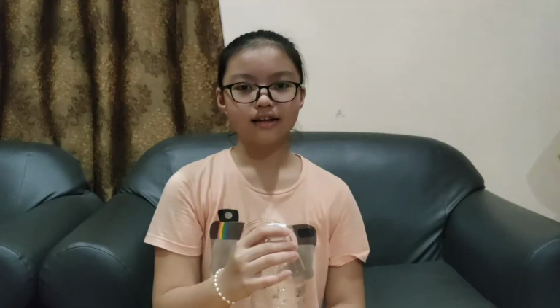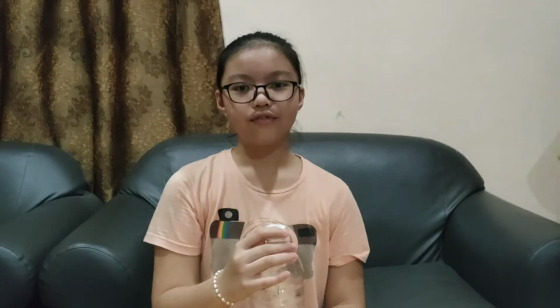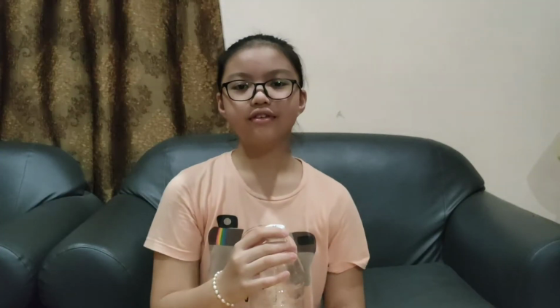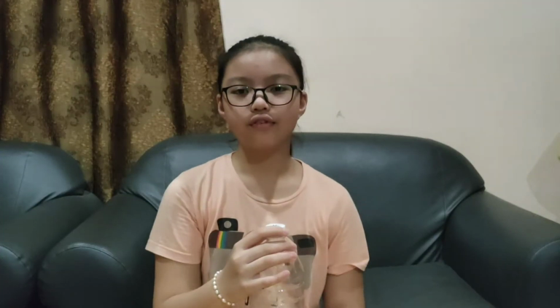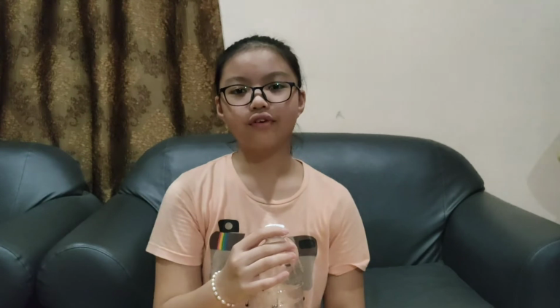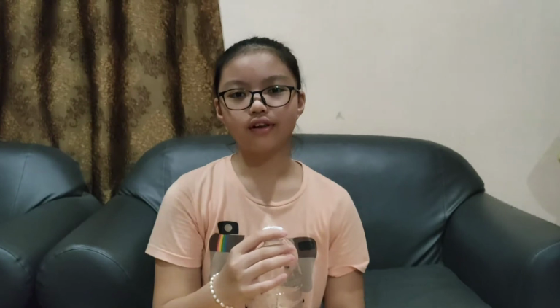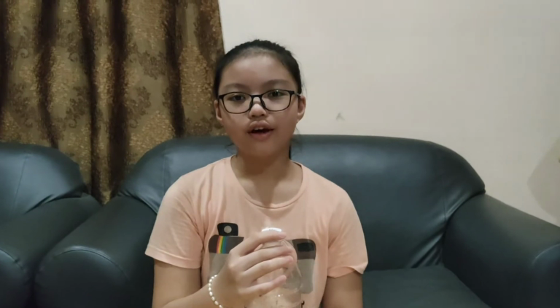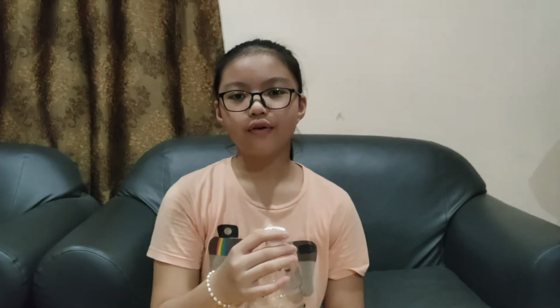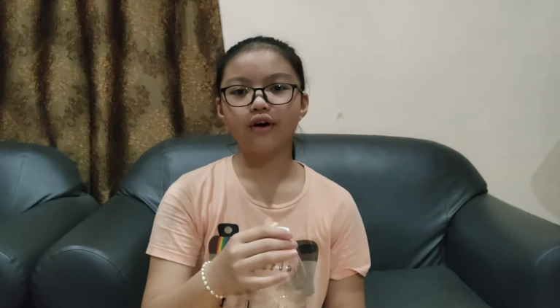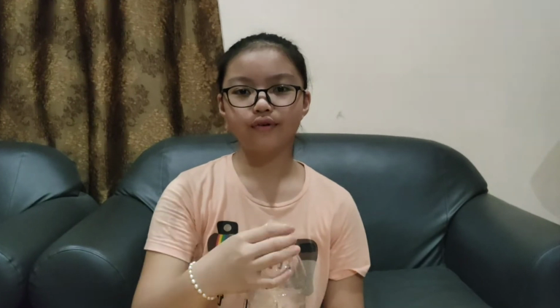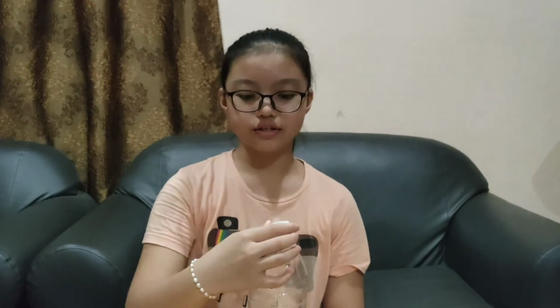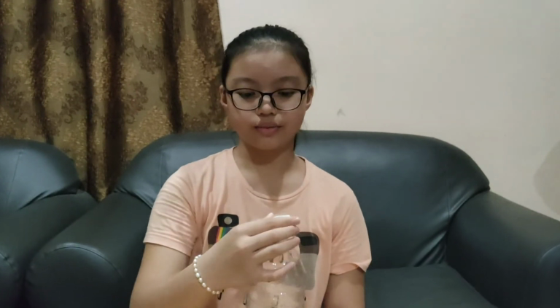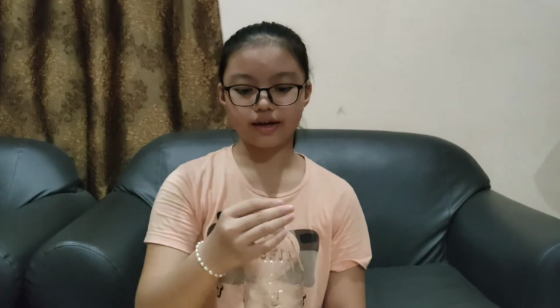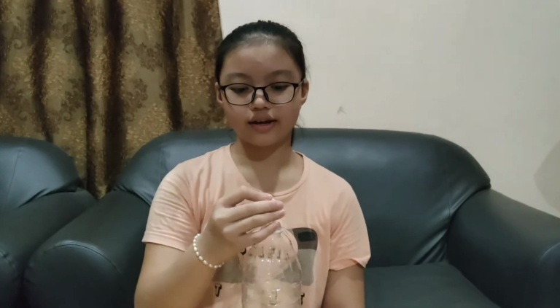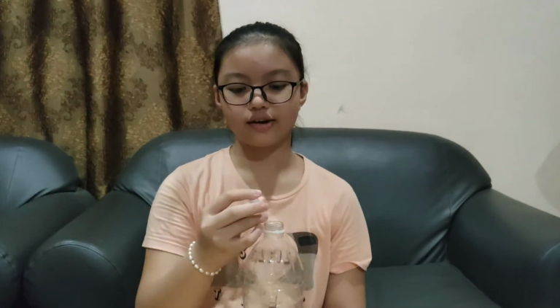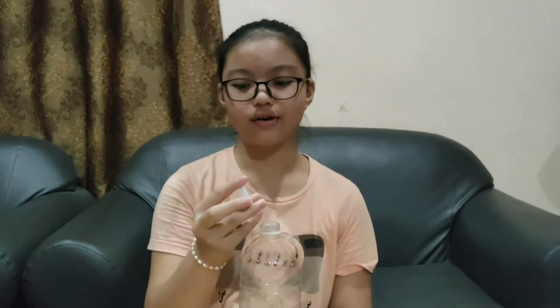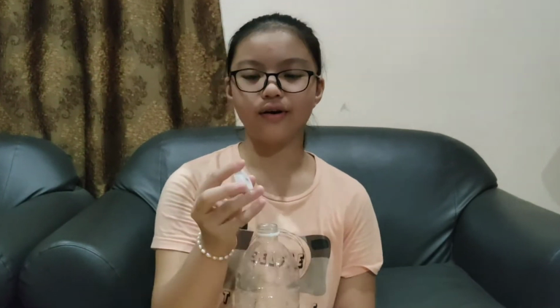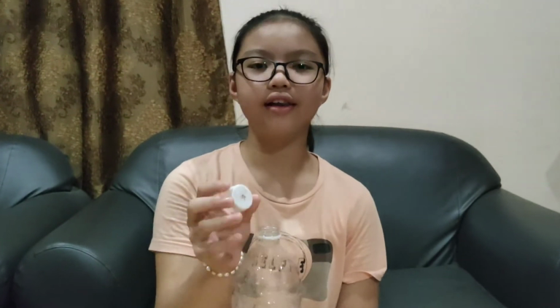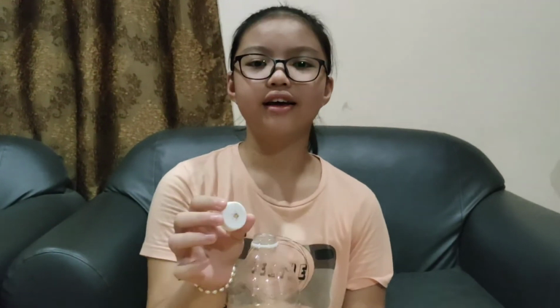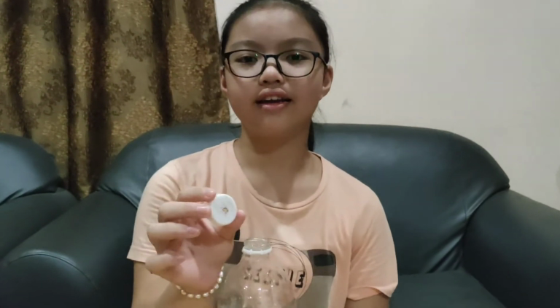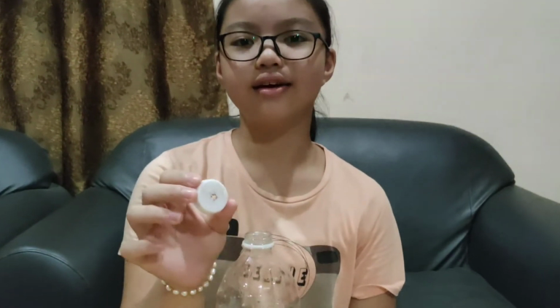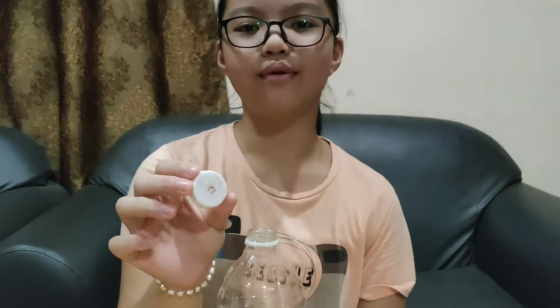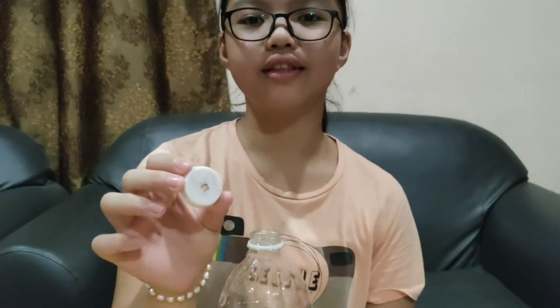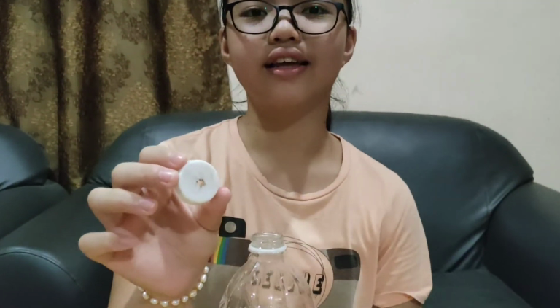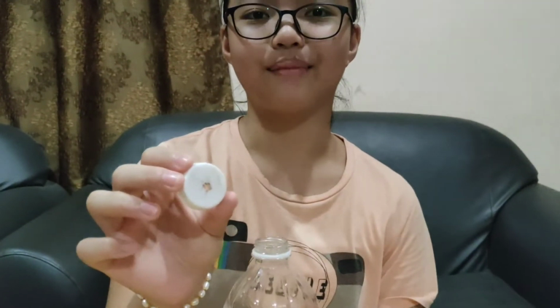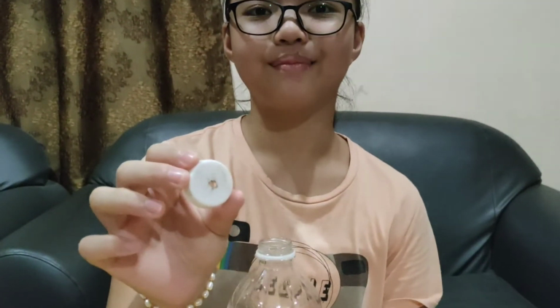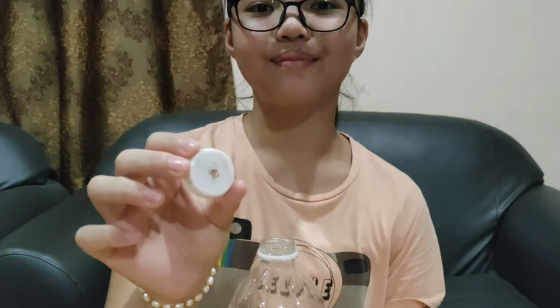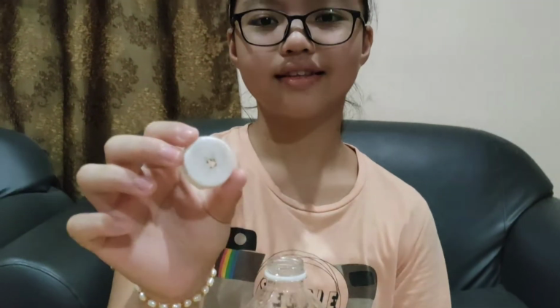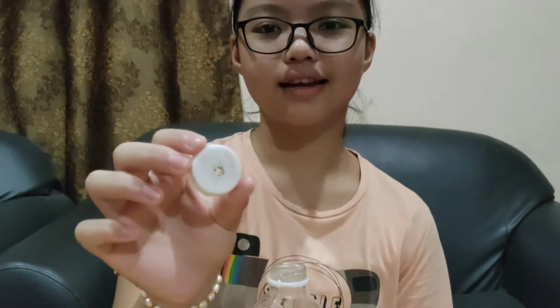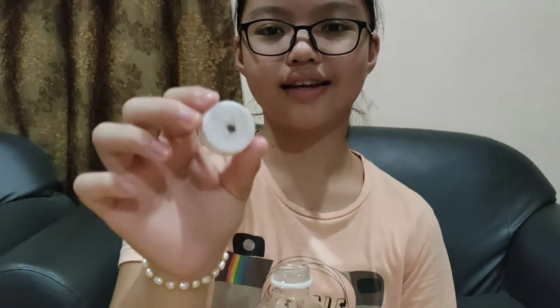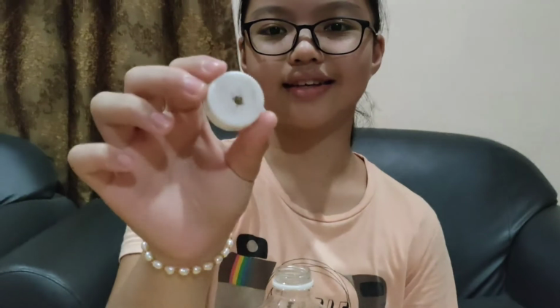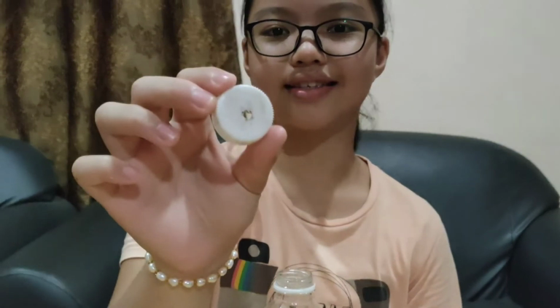First of all, we're going to make a hole in a bottle cap, like this.